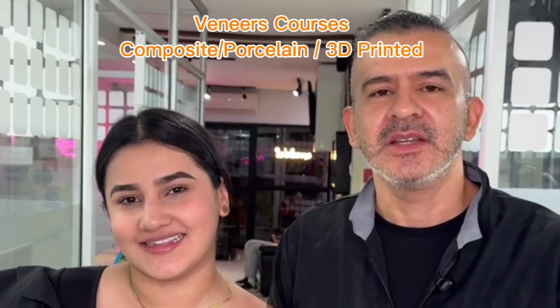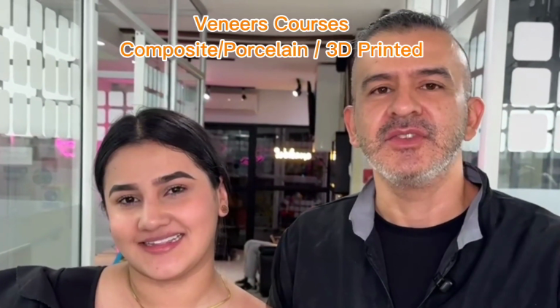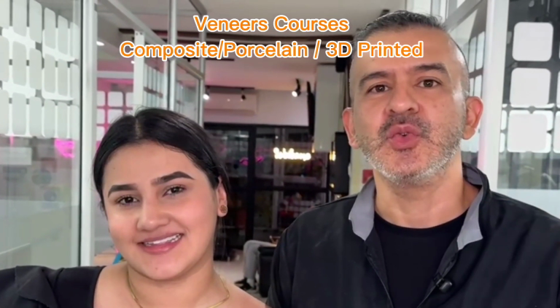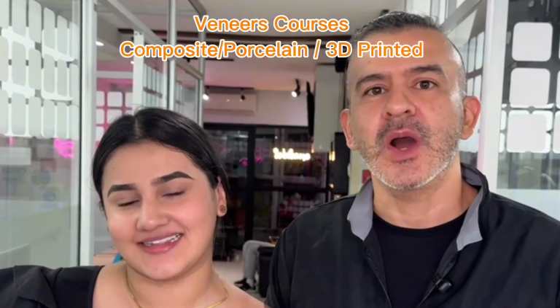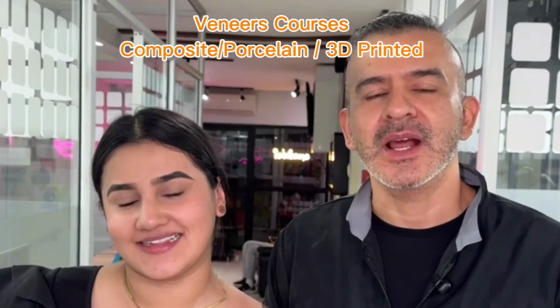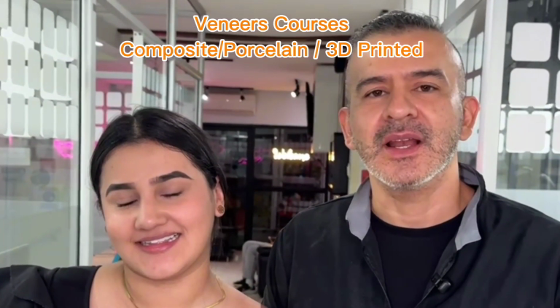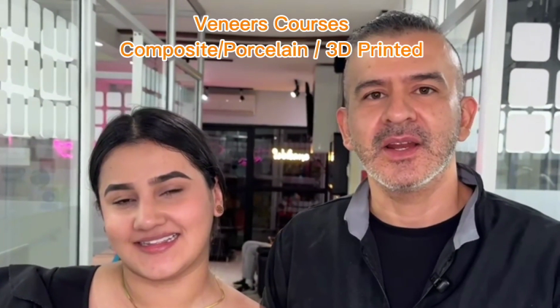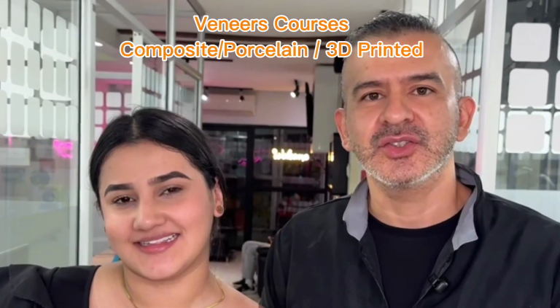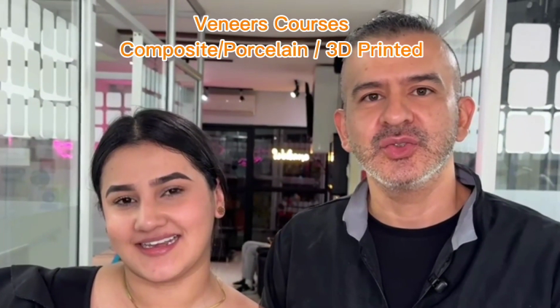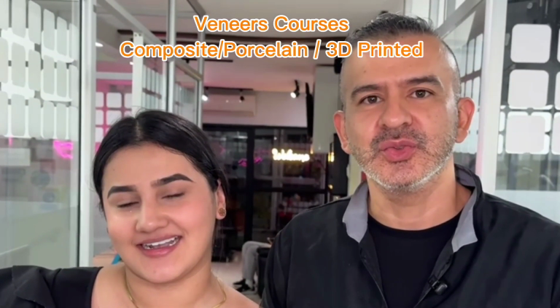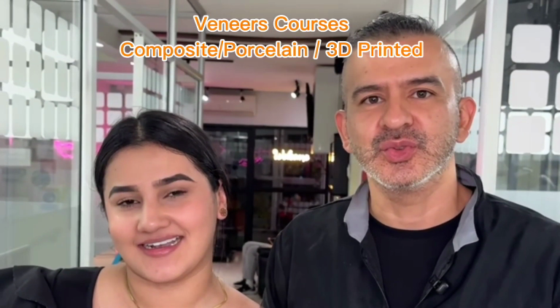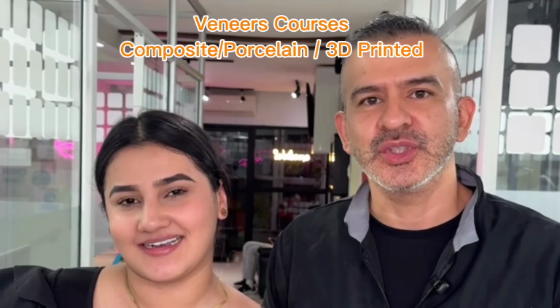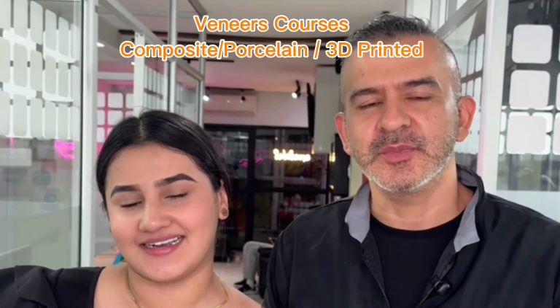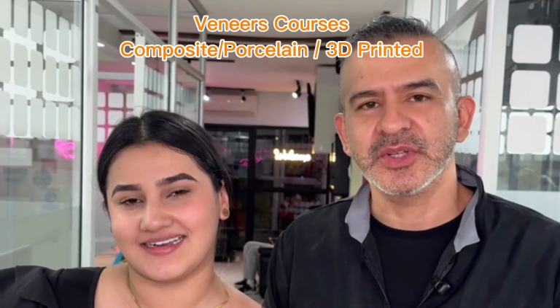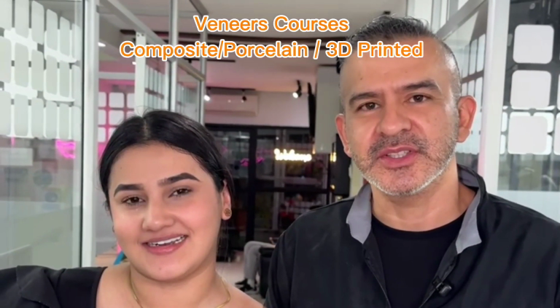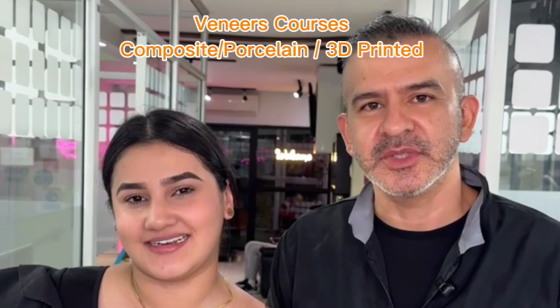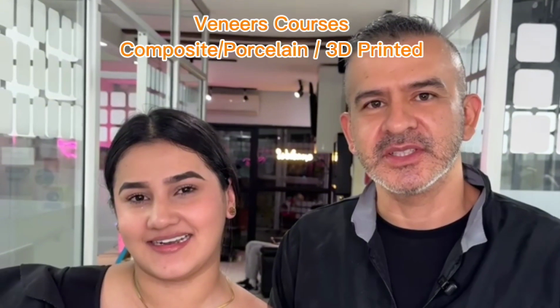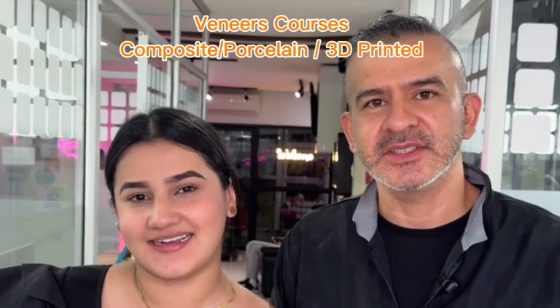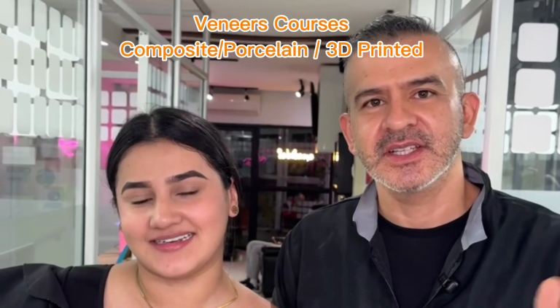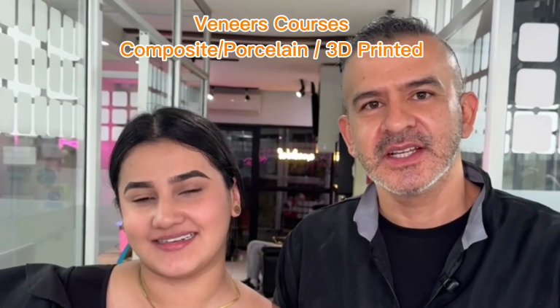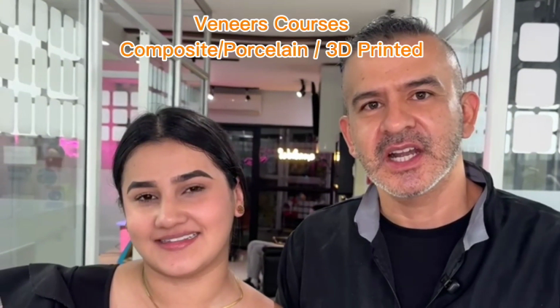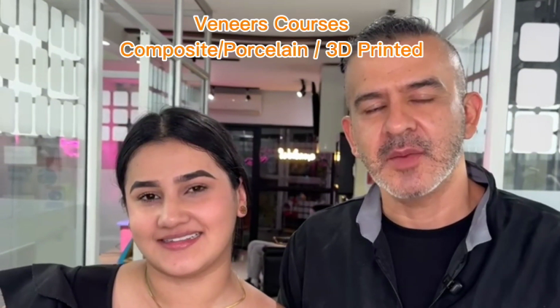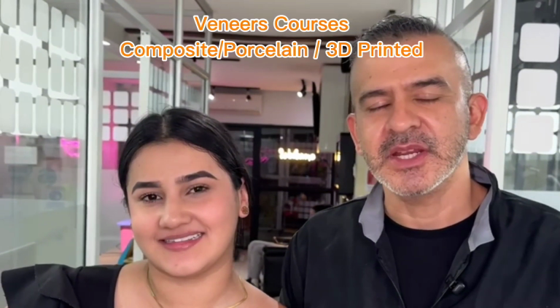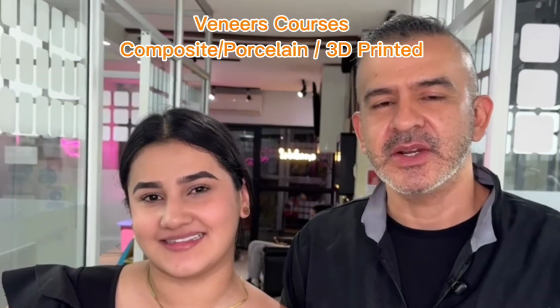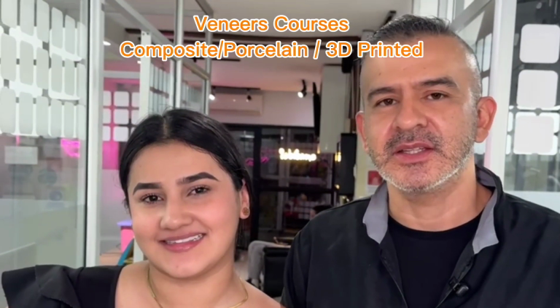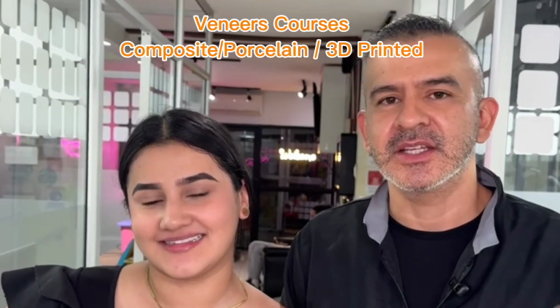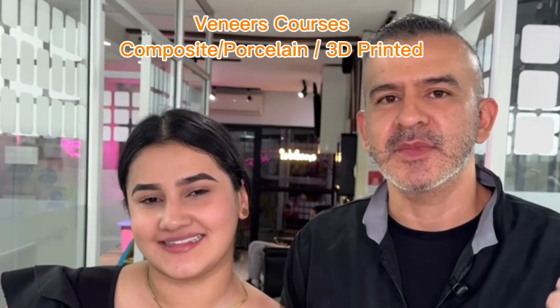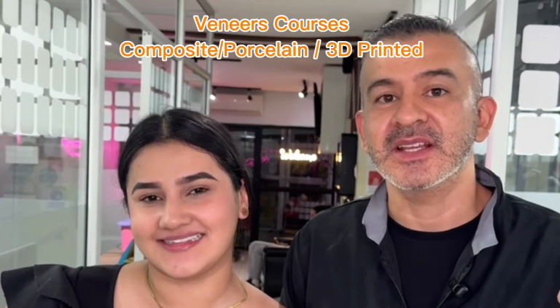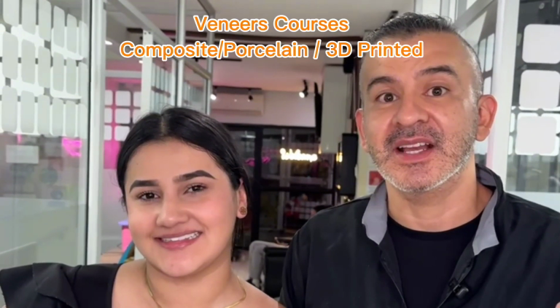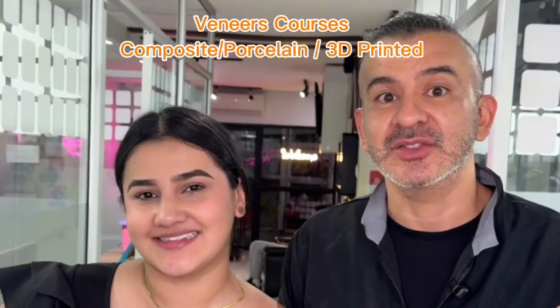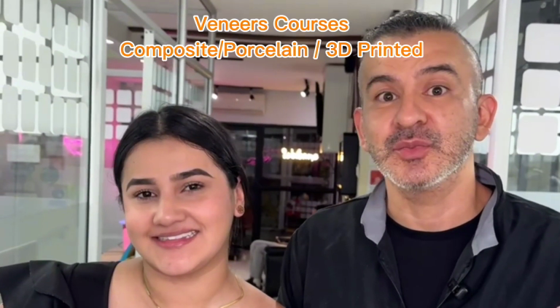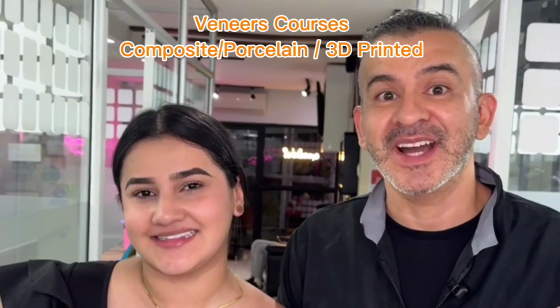If you want to learn to do 3D printed veneers, come here and take my class. Goodbye!